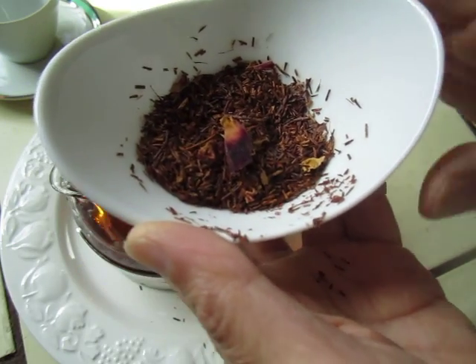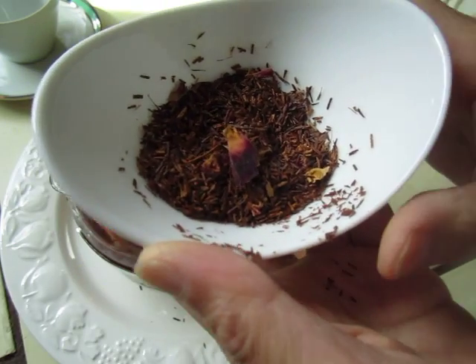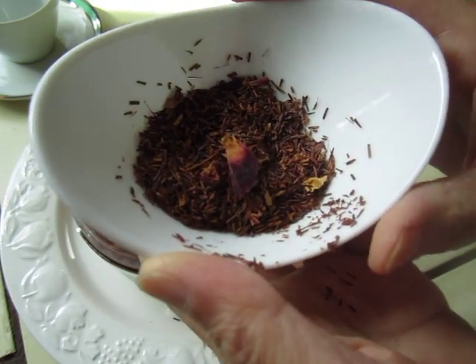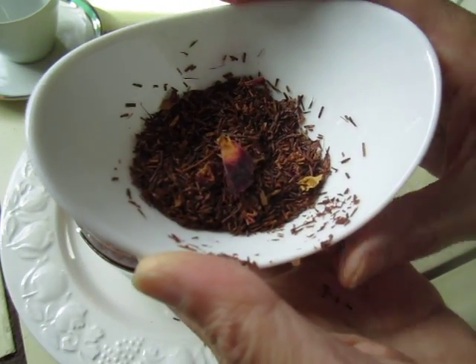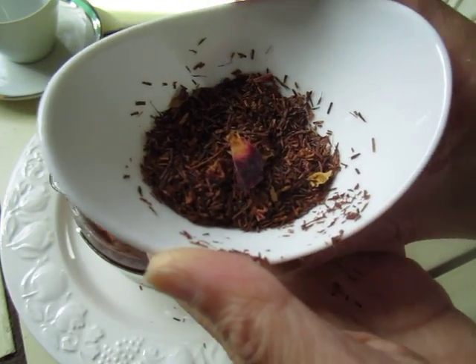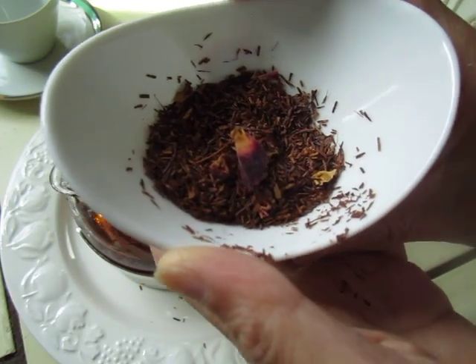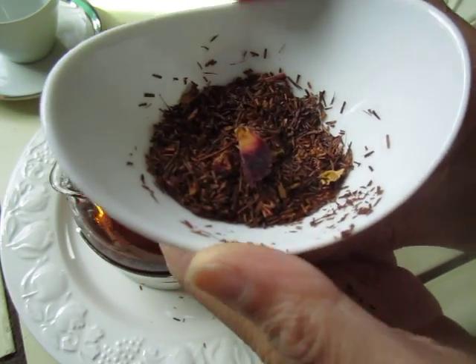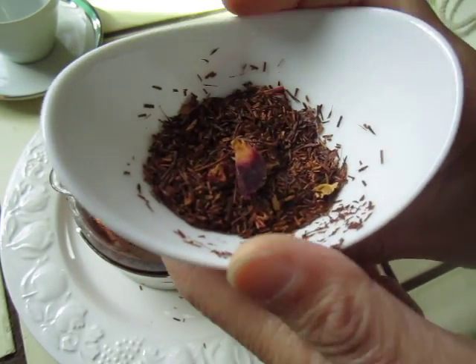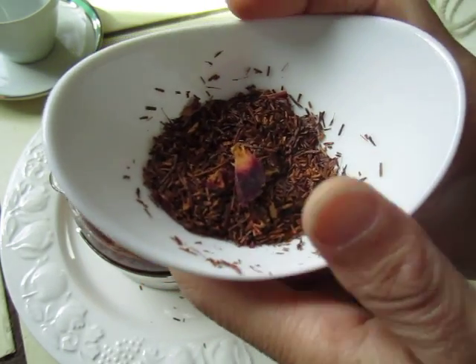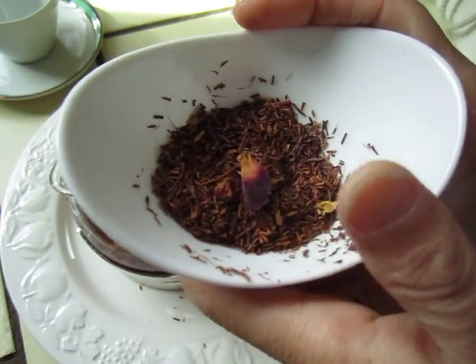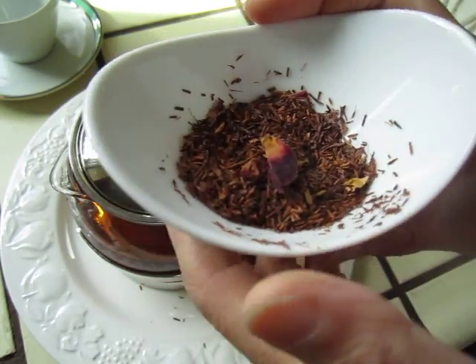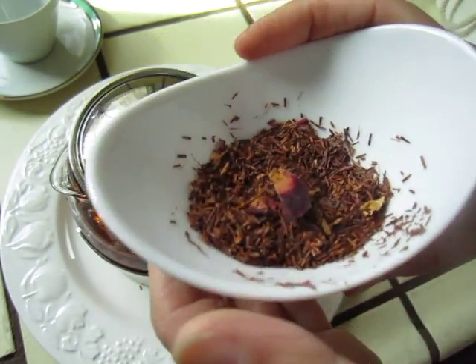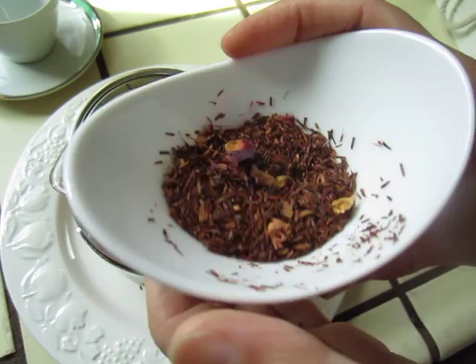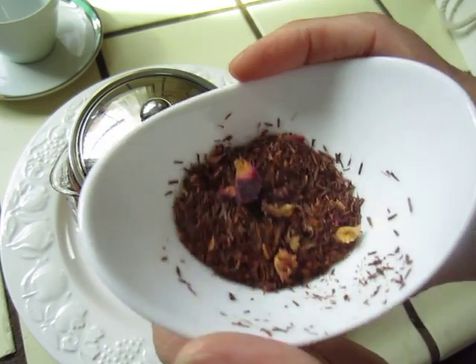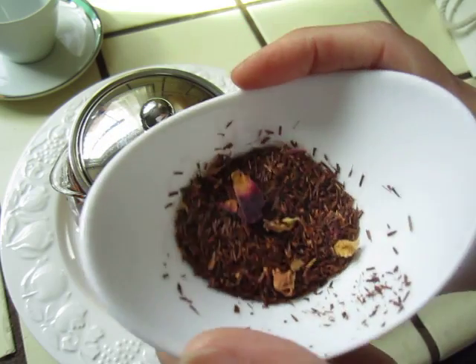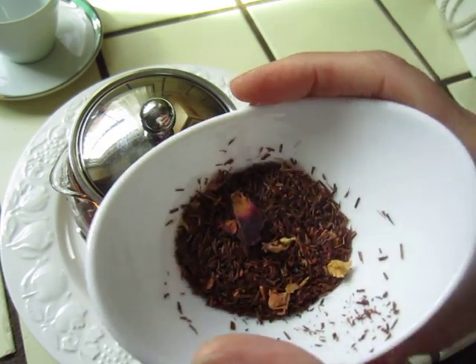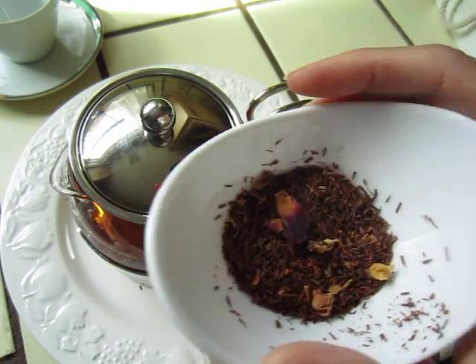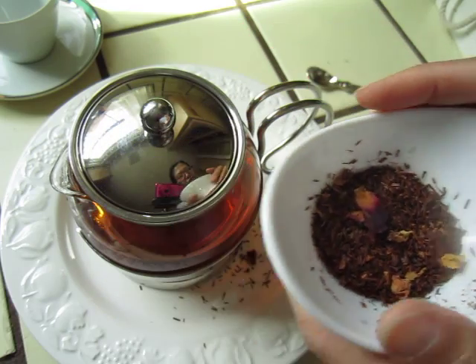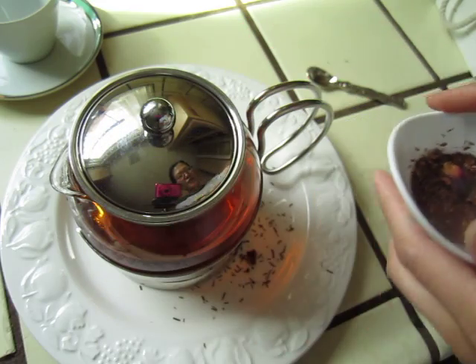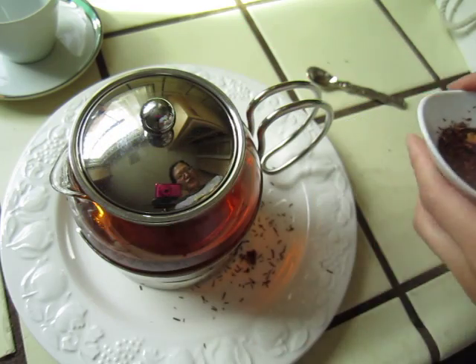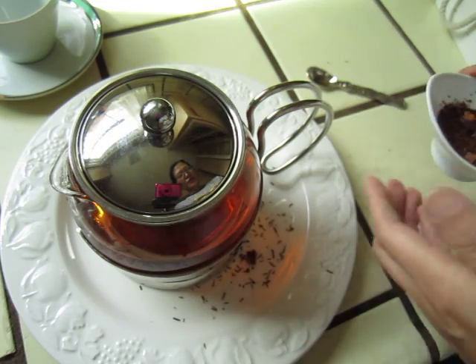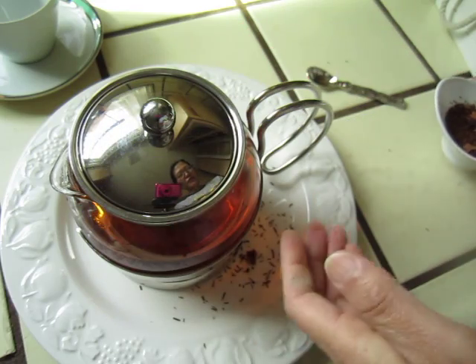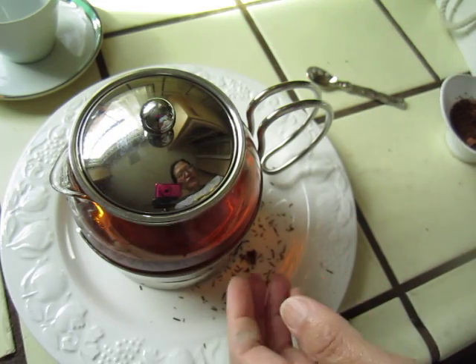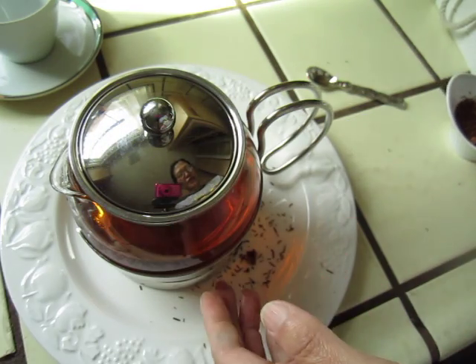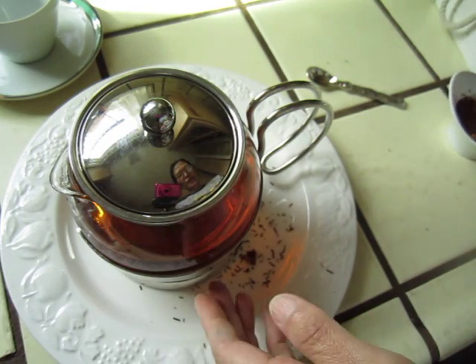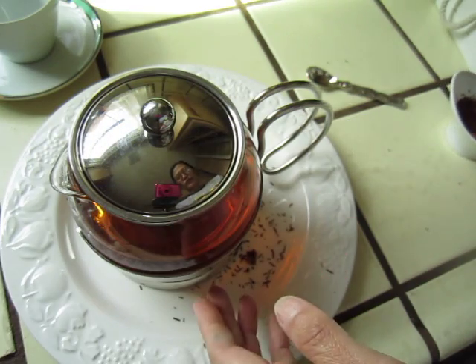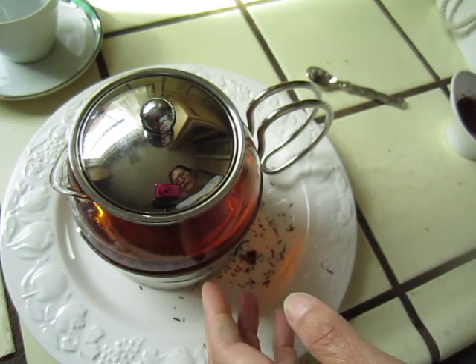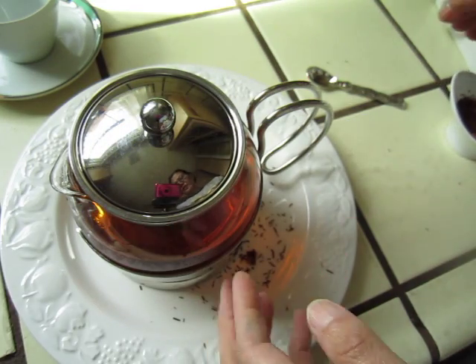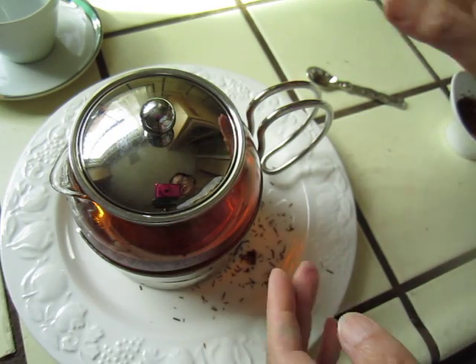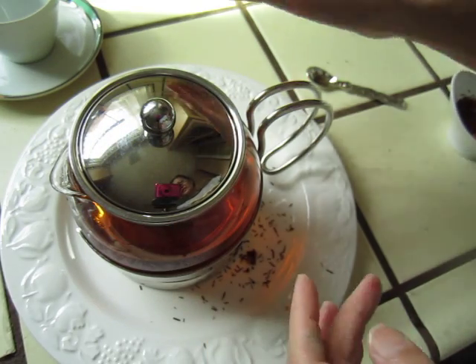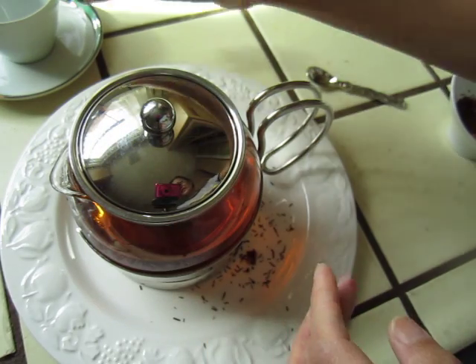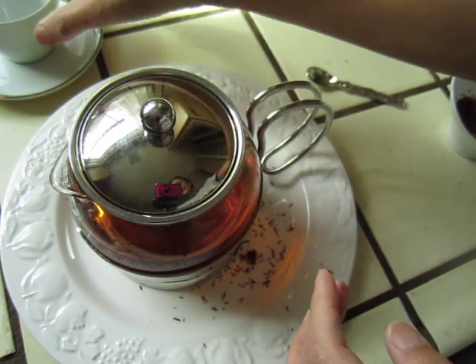This one is around five minutes steeping. We can drink it now.